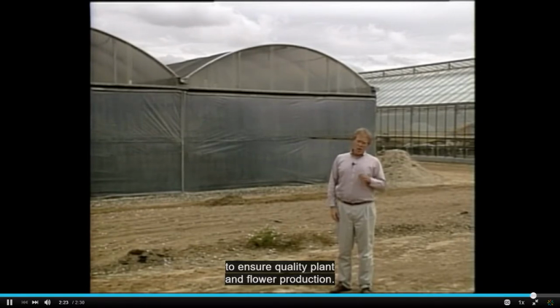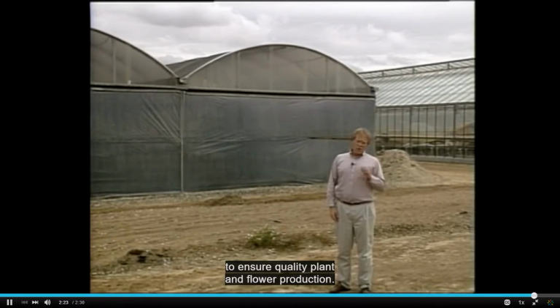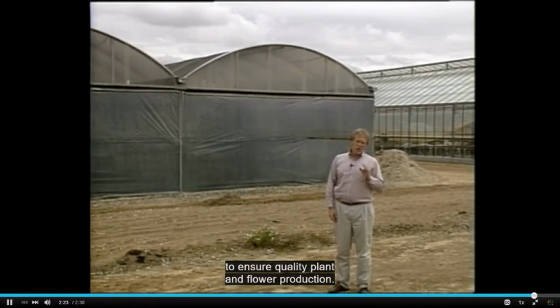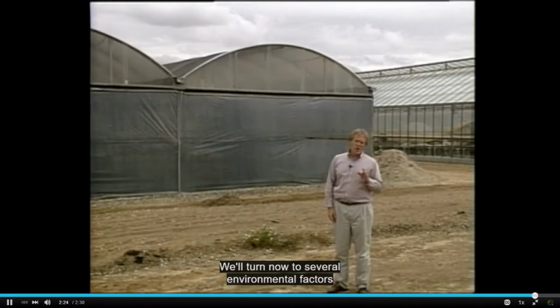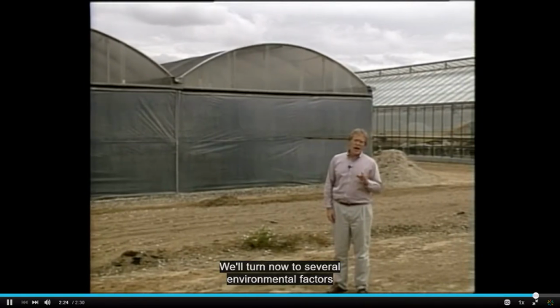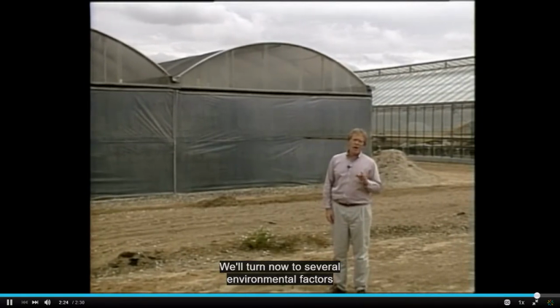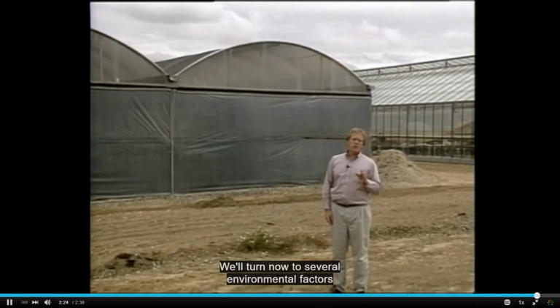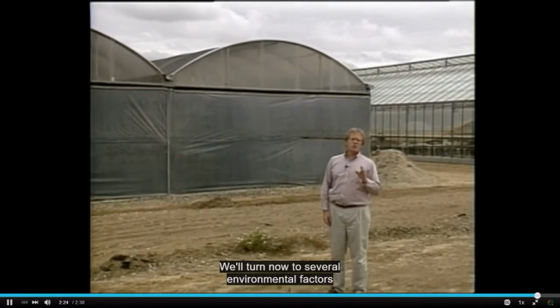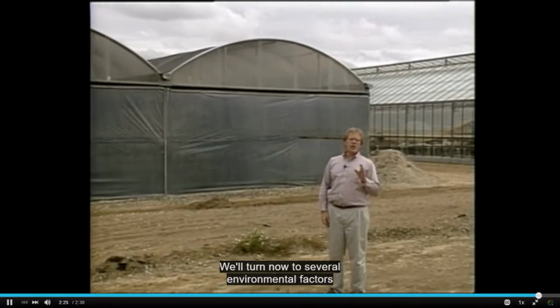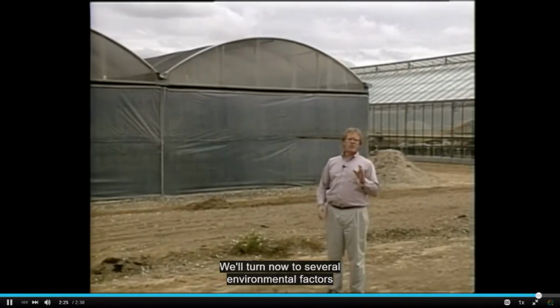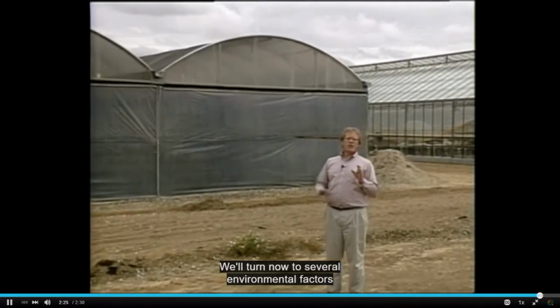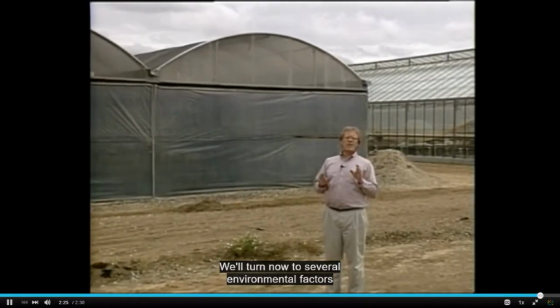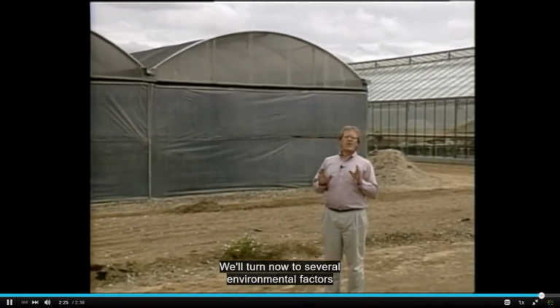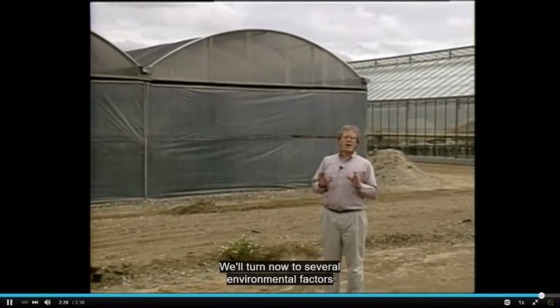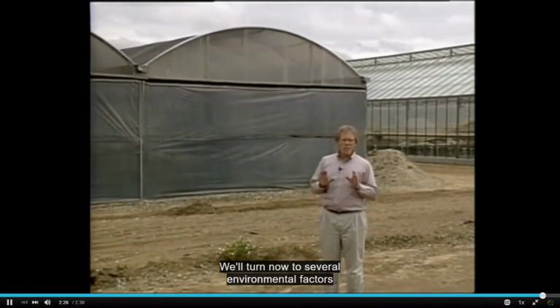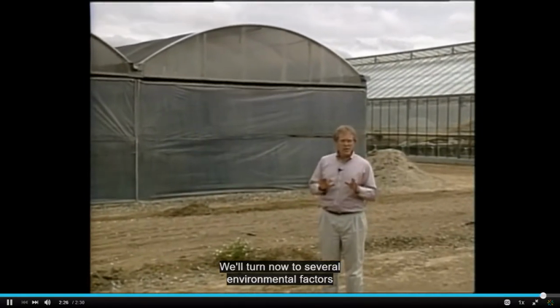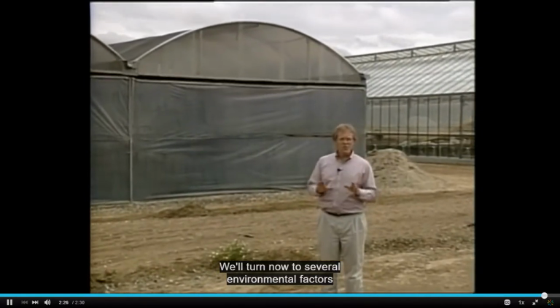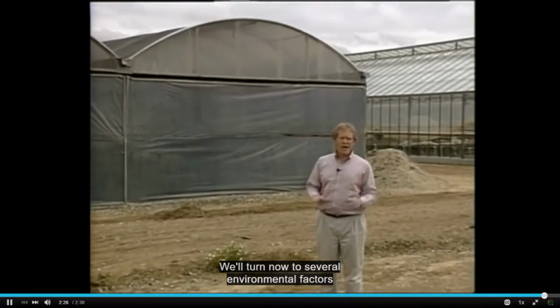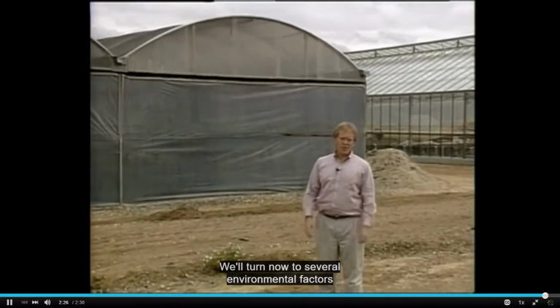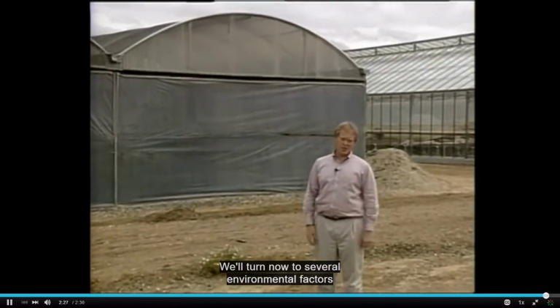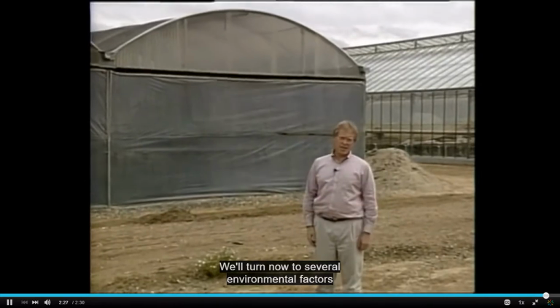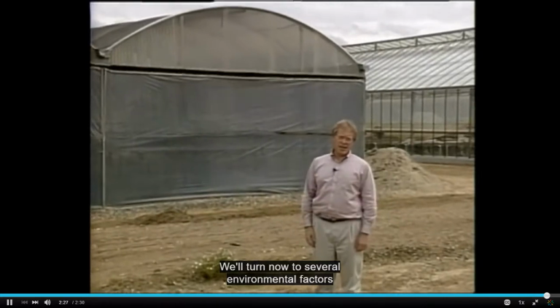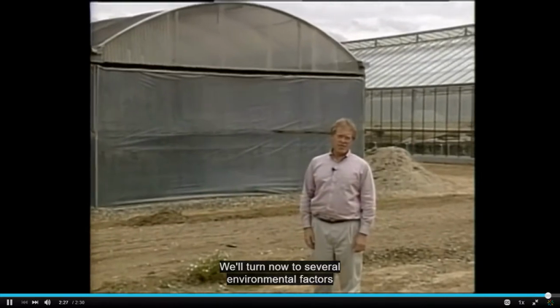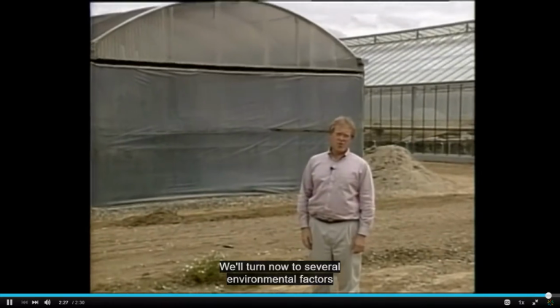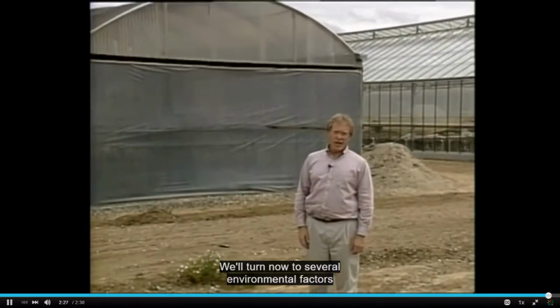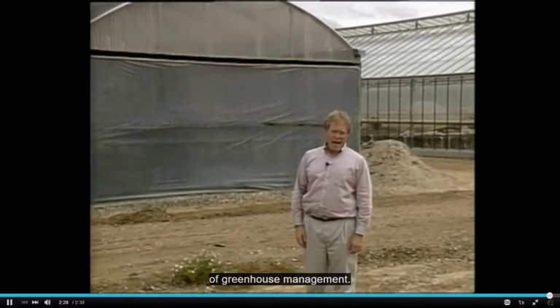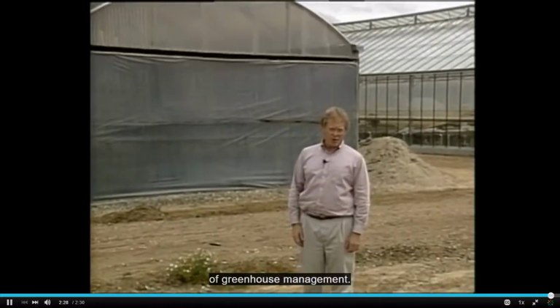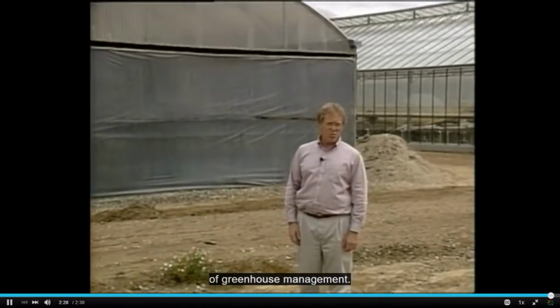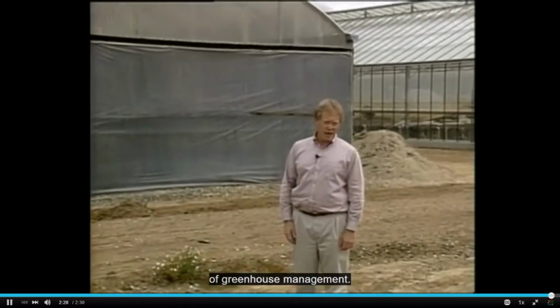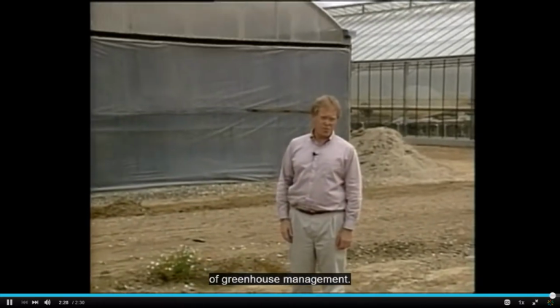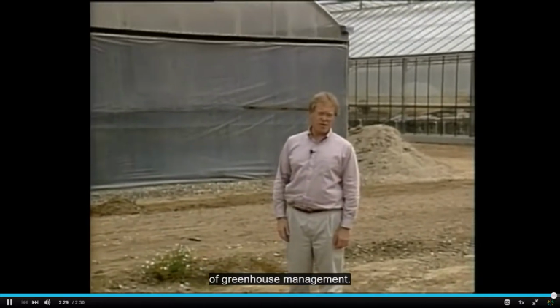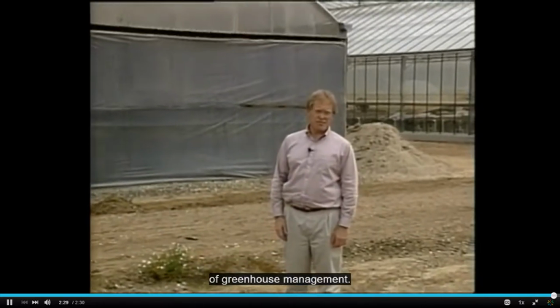We'll turn now to several environmental factors of greenhouse management.